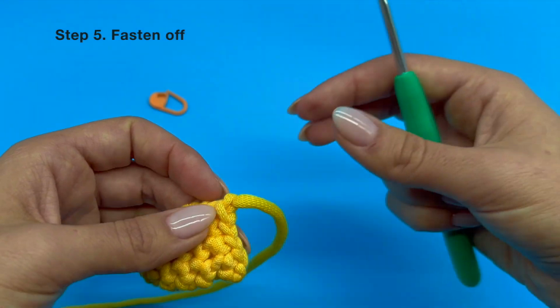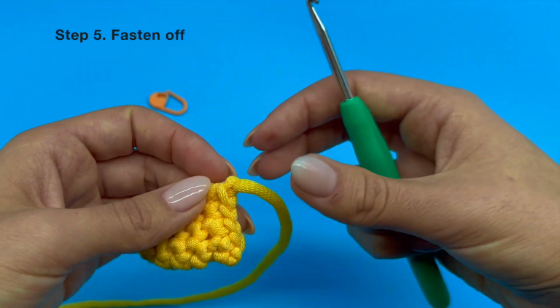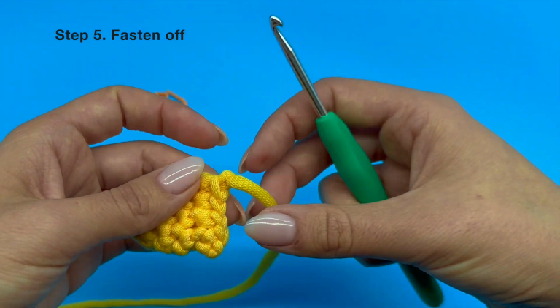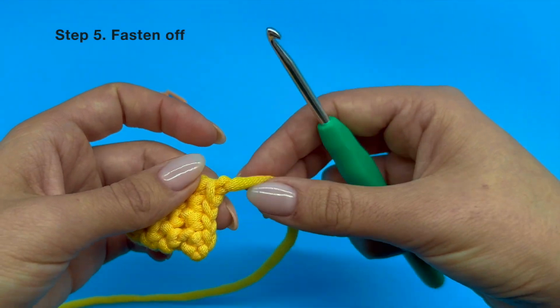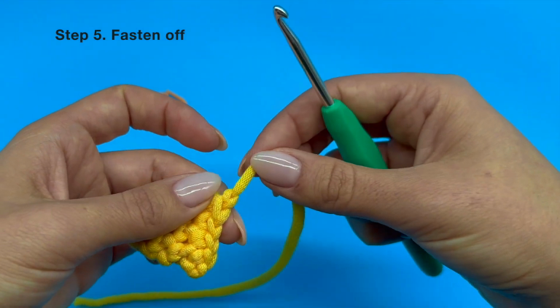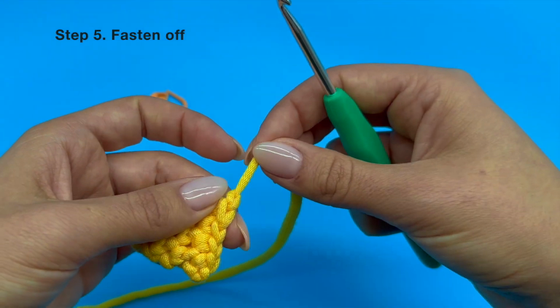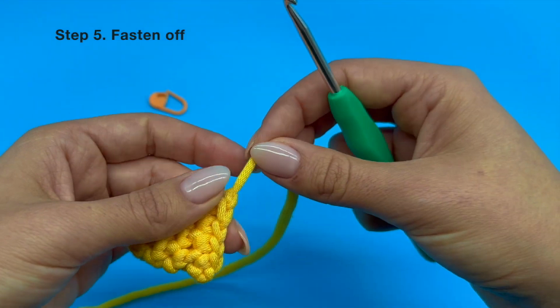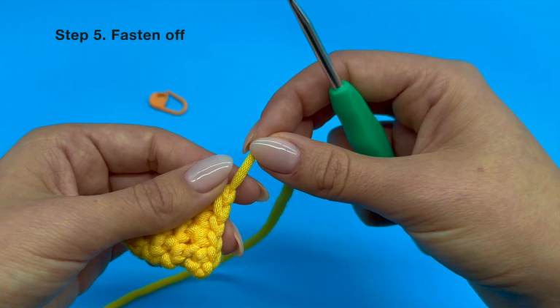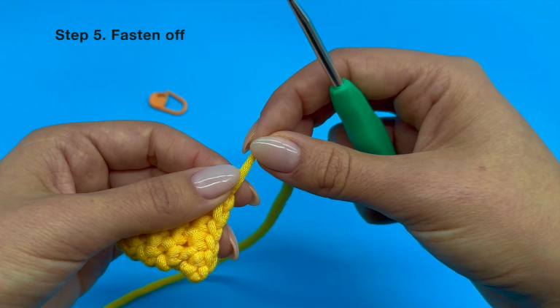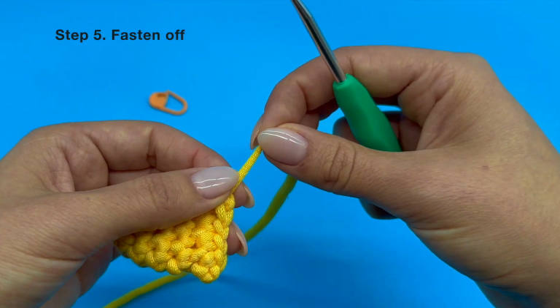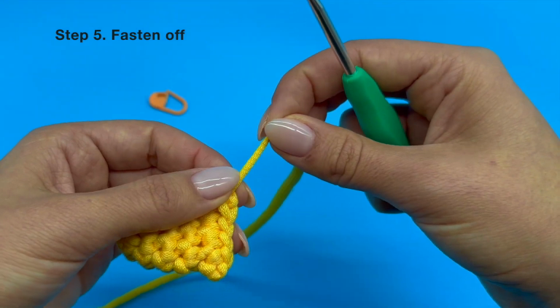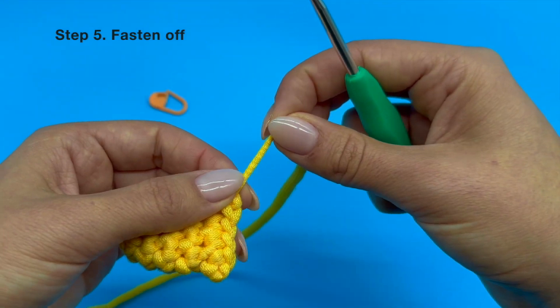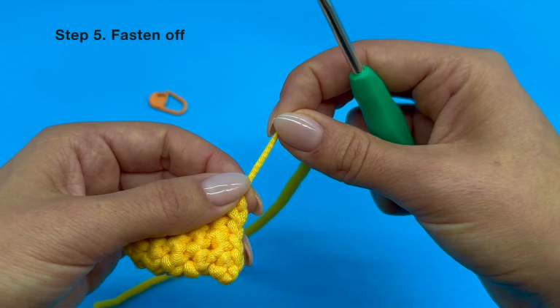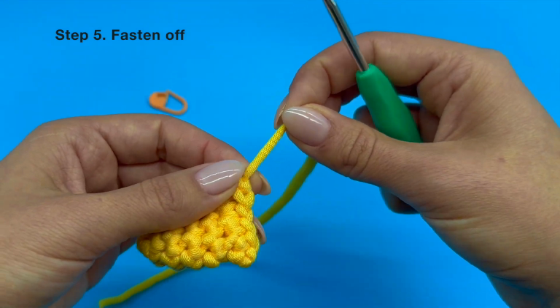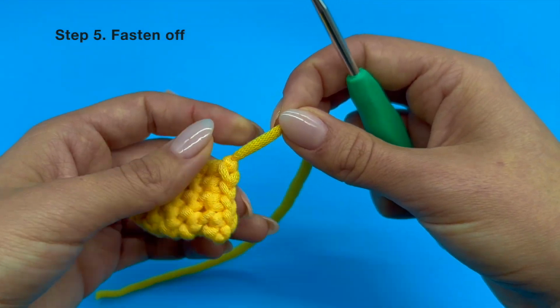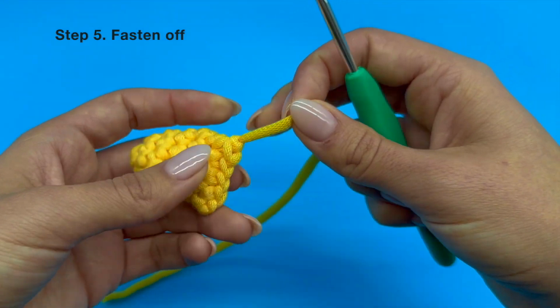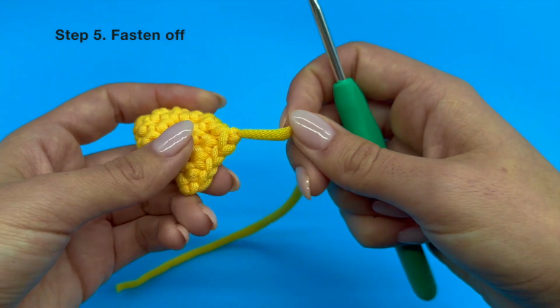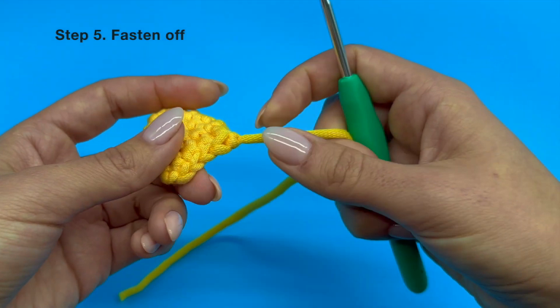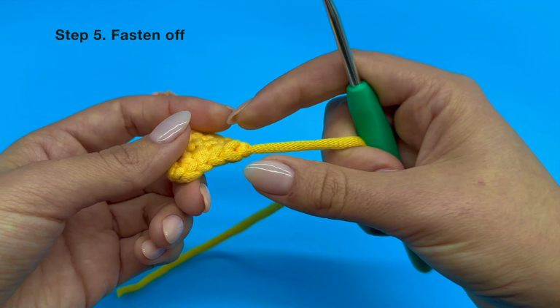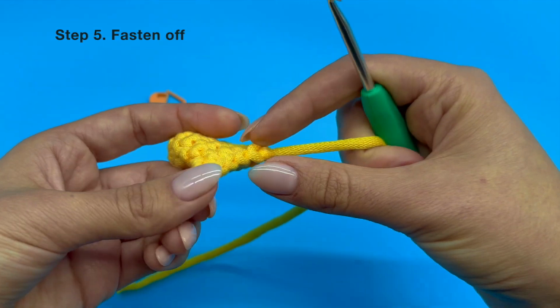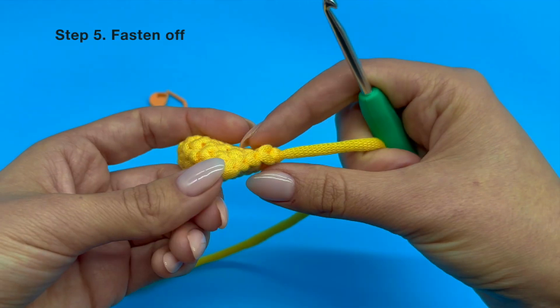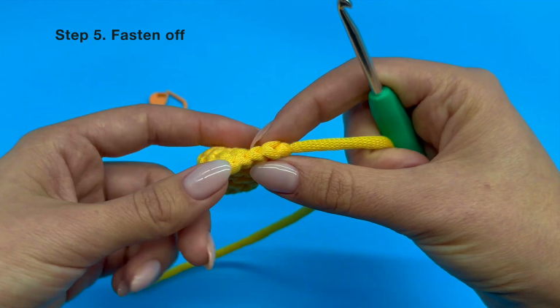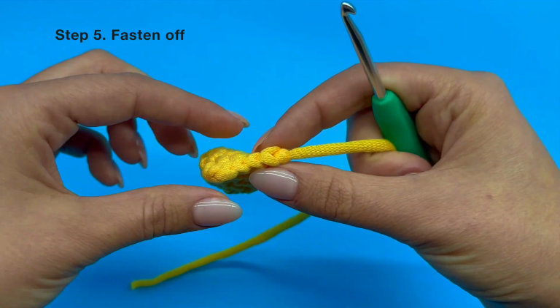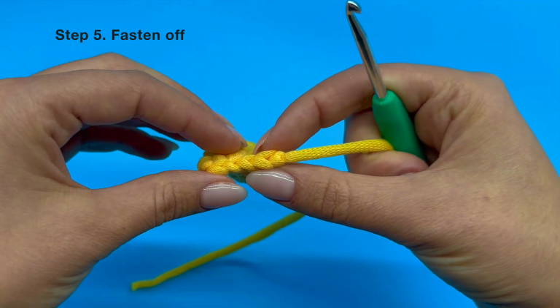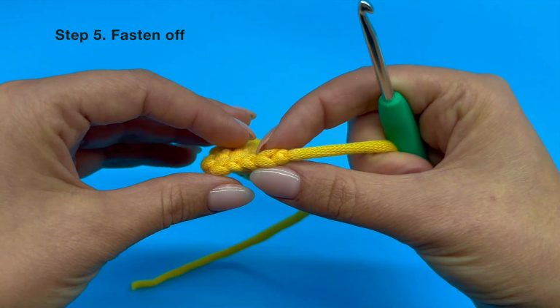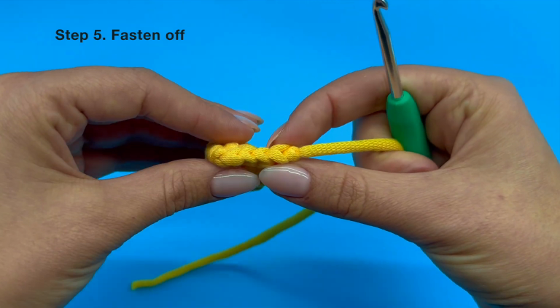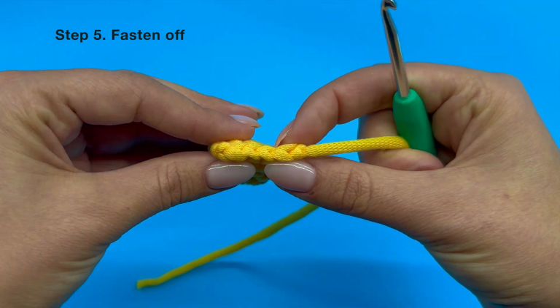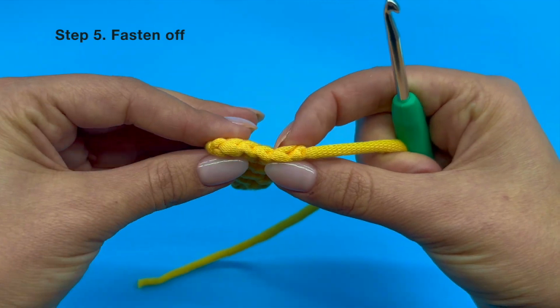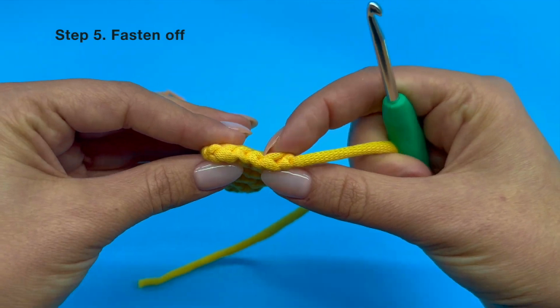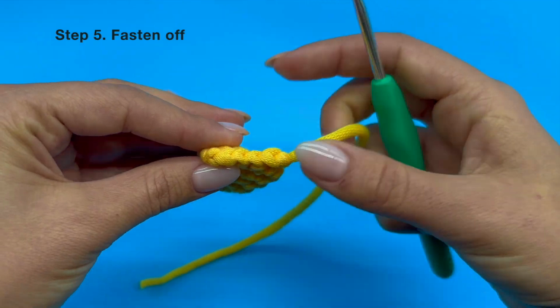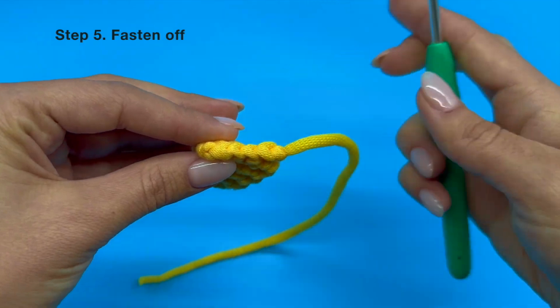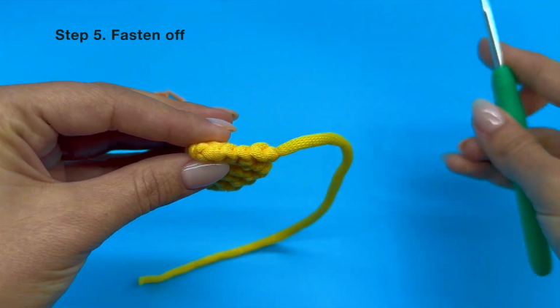You are all done with joining the wing, and next up we are going to attach that wing to our plushie.